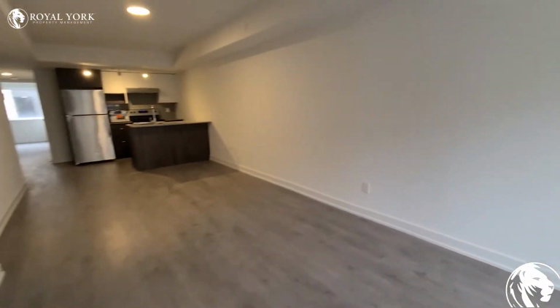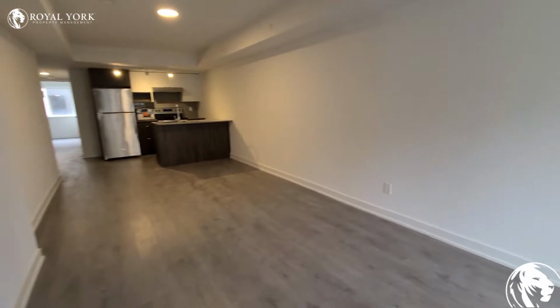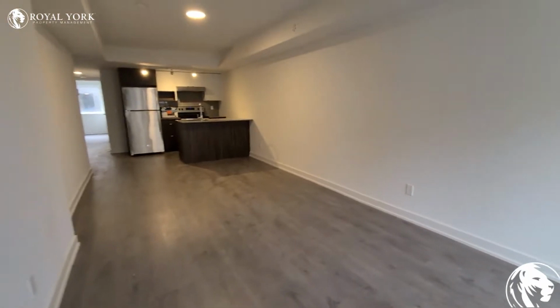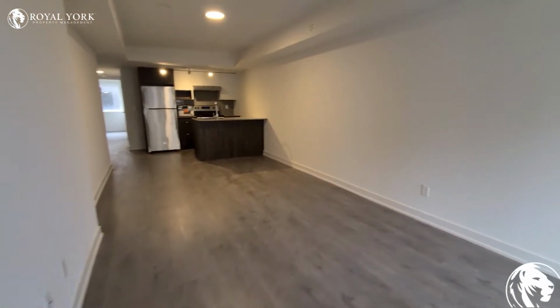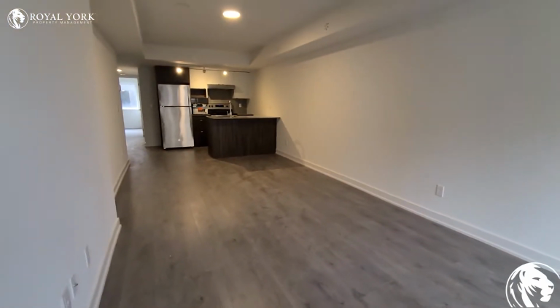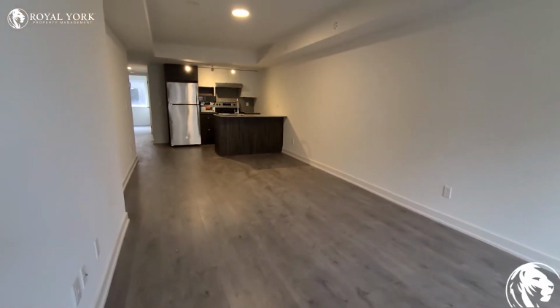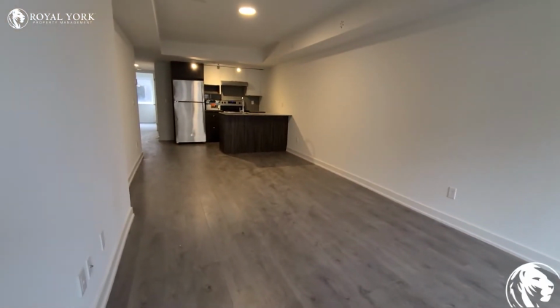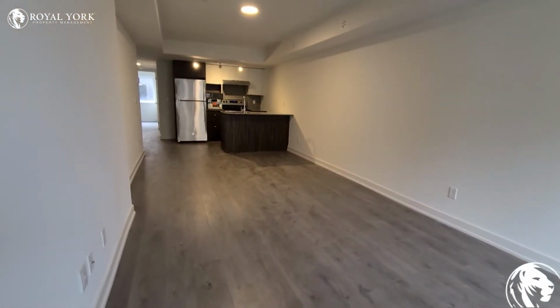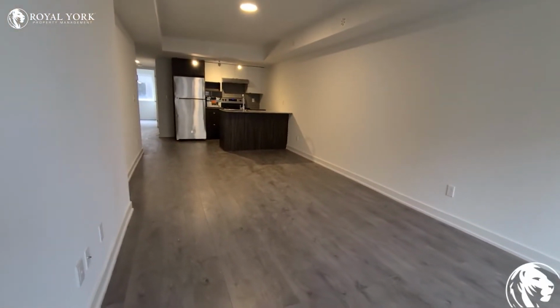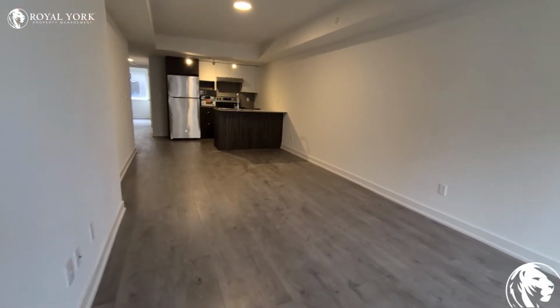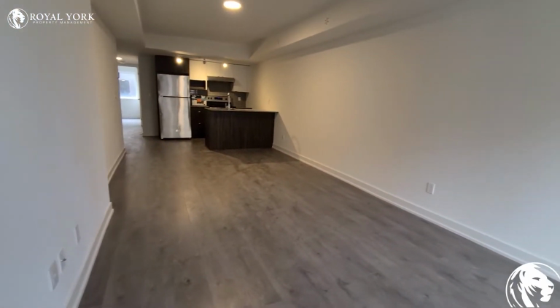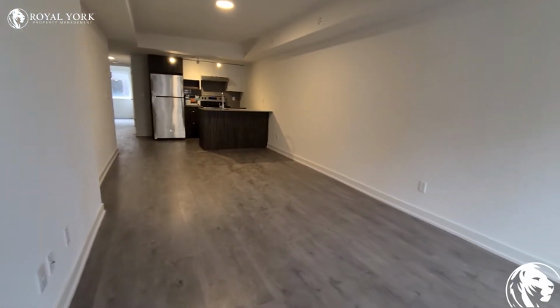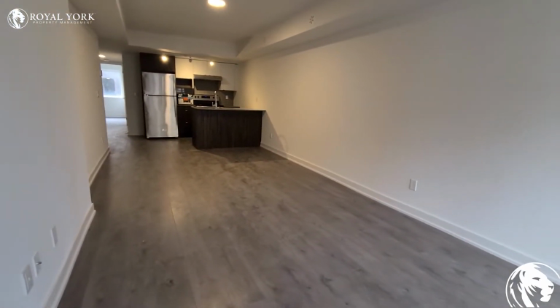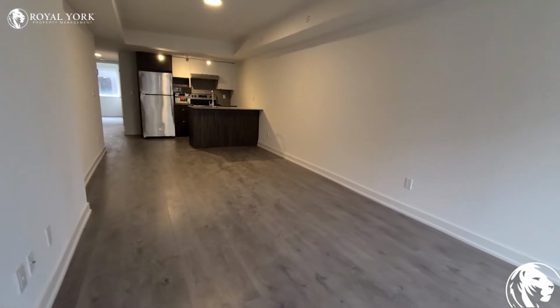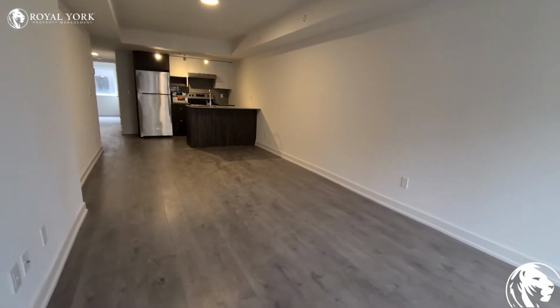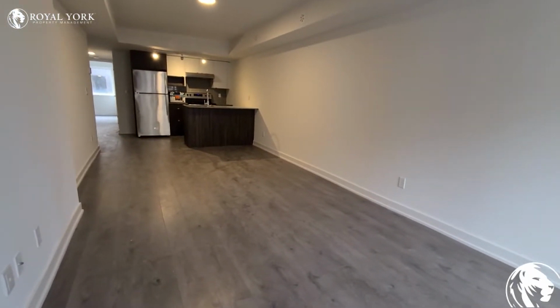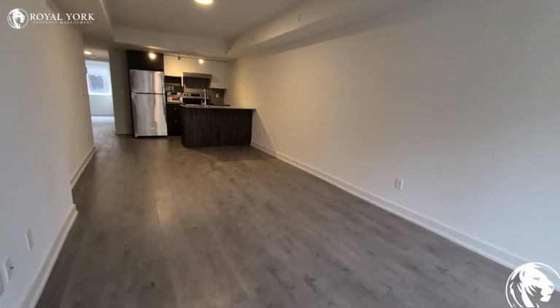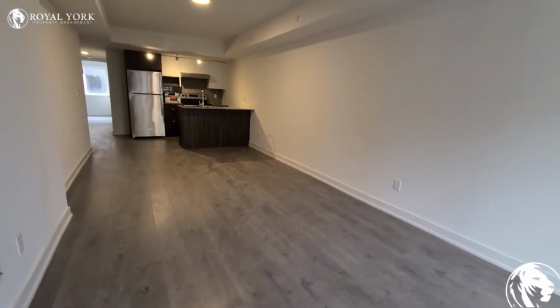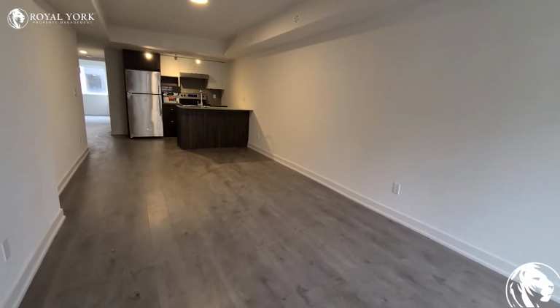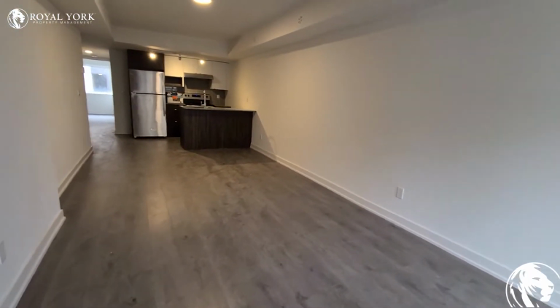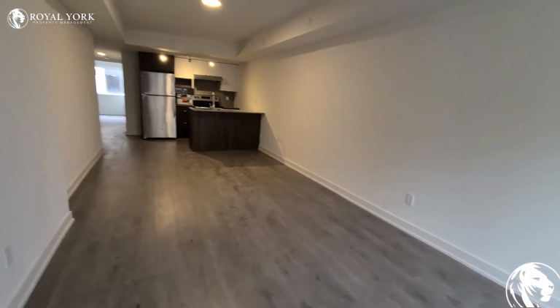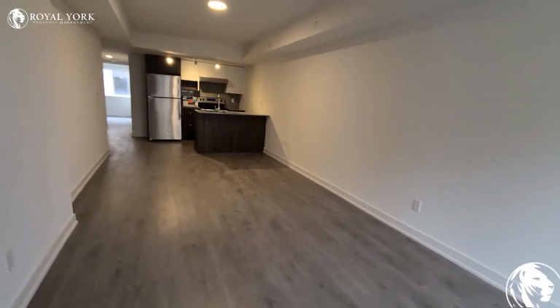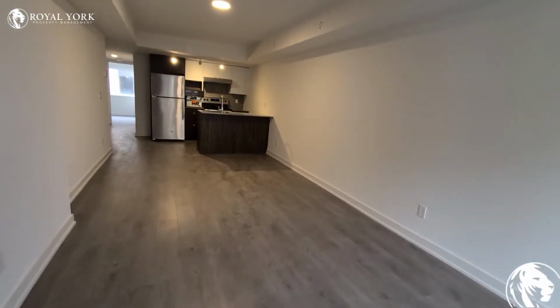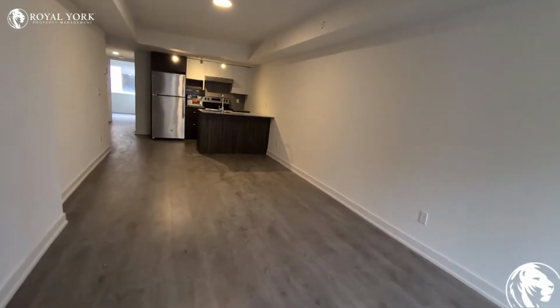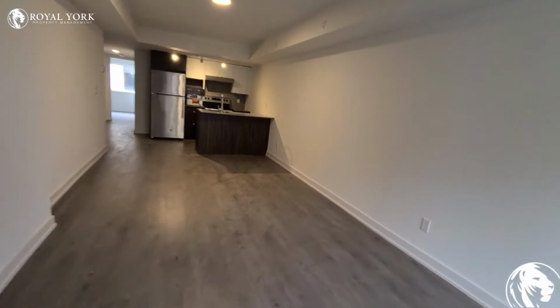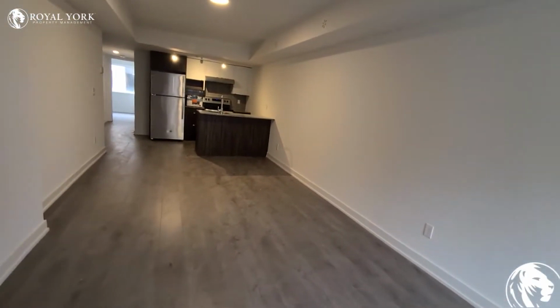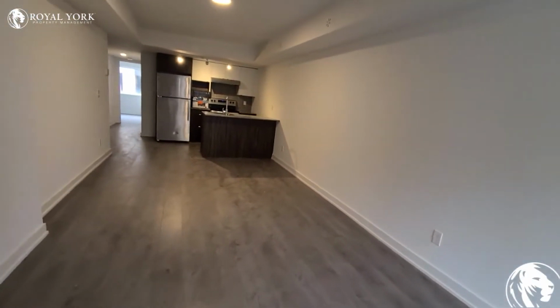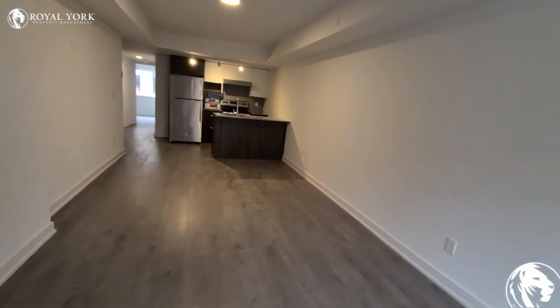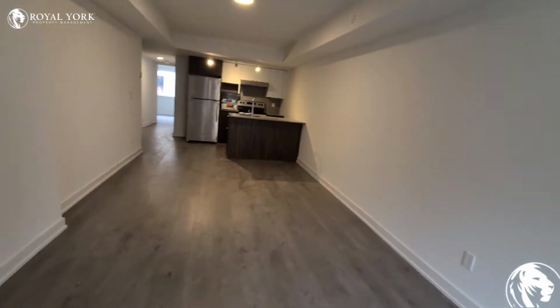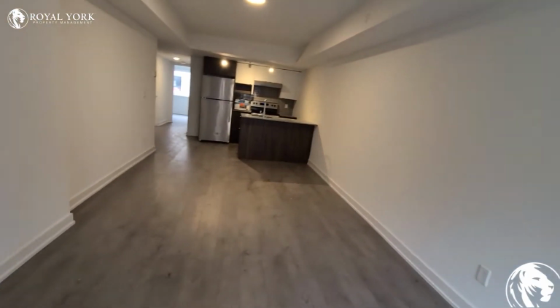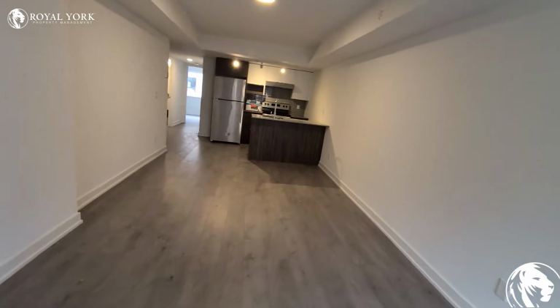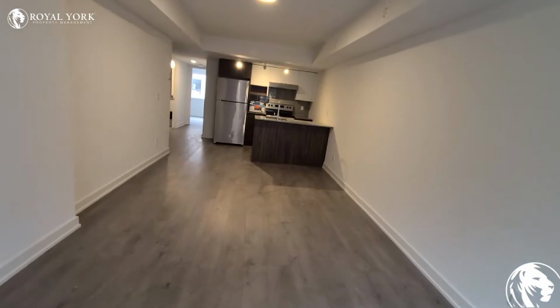A huge living space right here. Lots of space for all kinds of furniture.